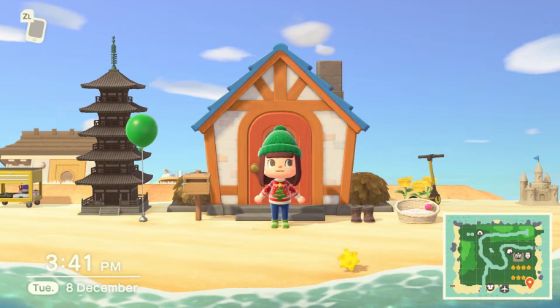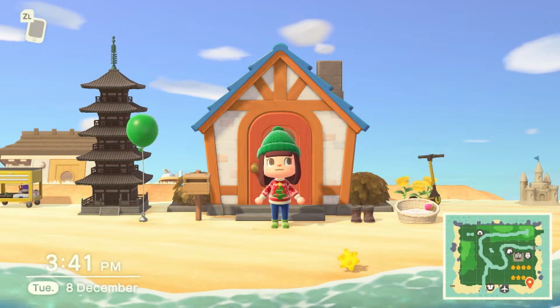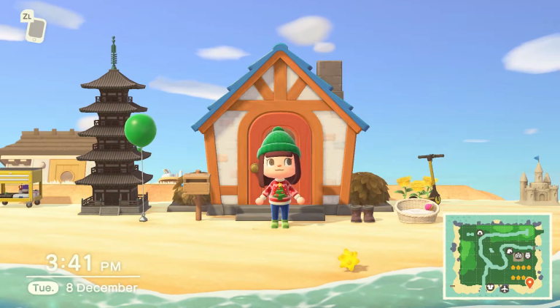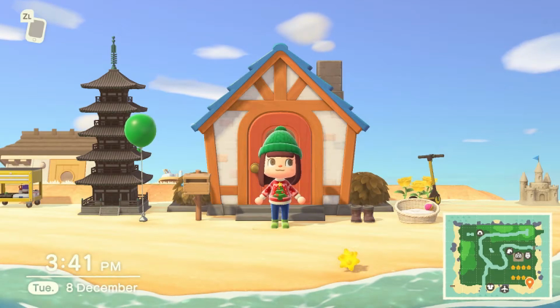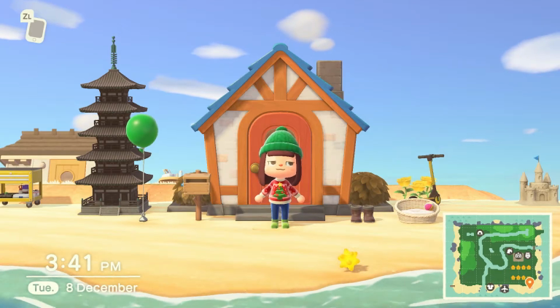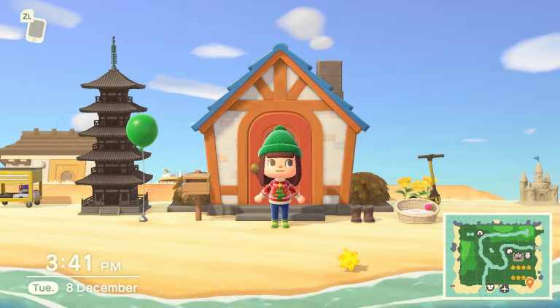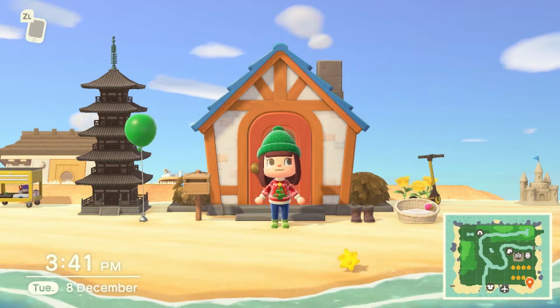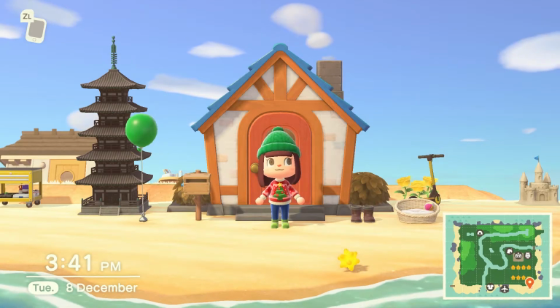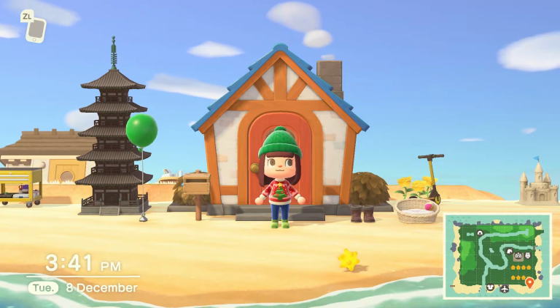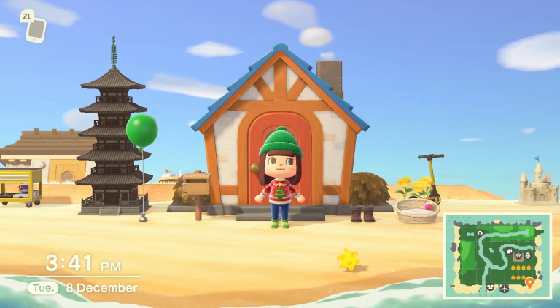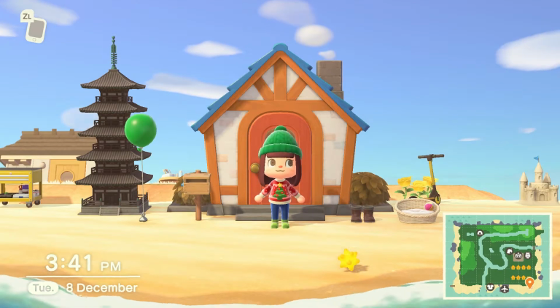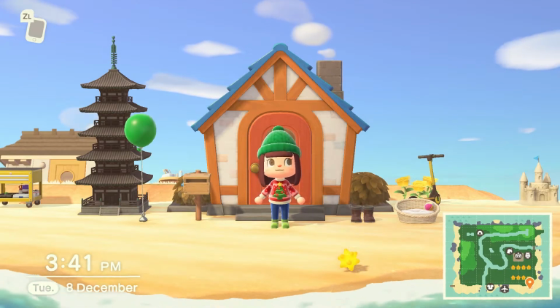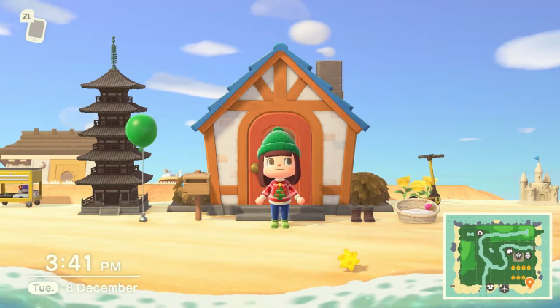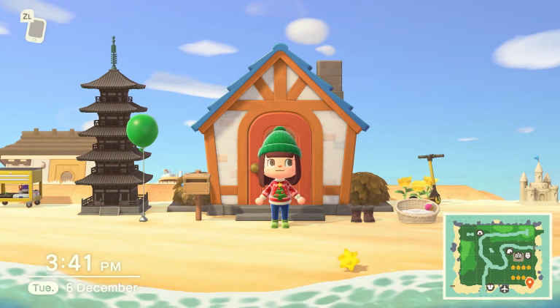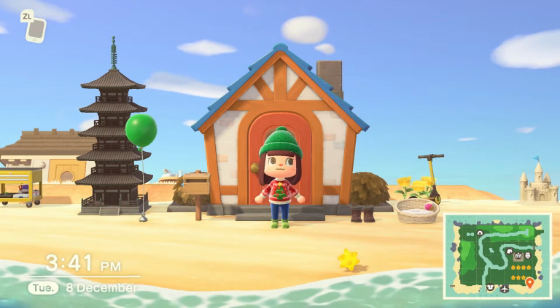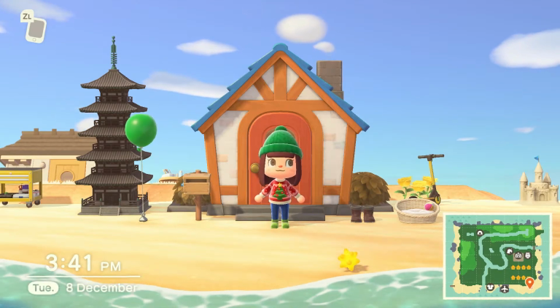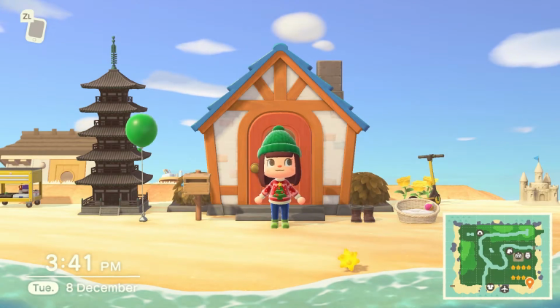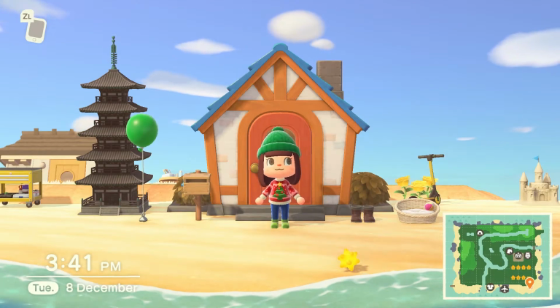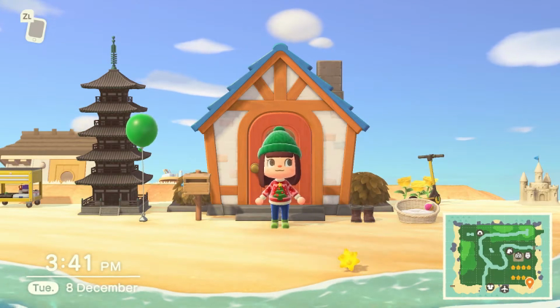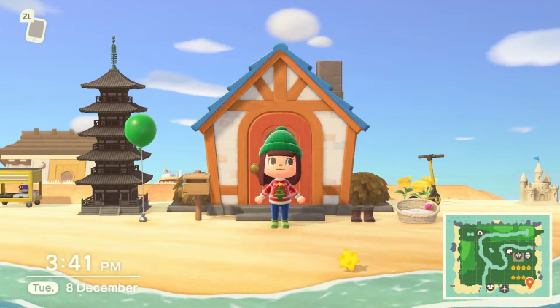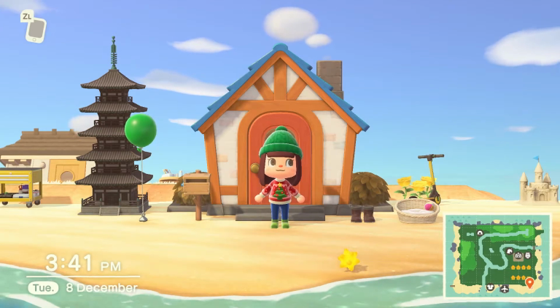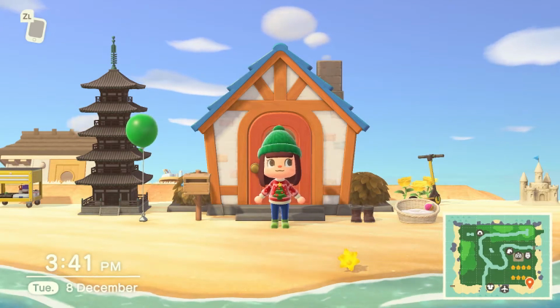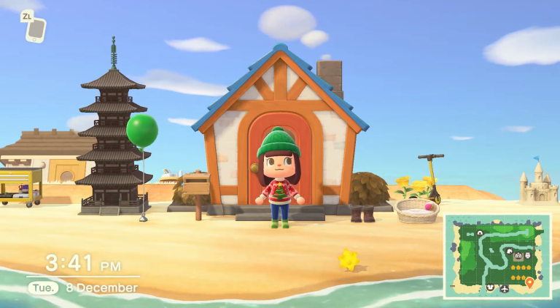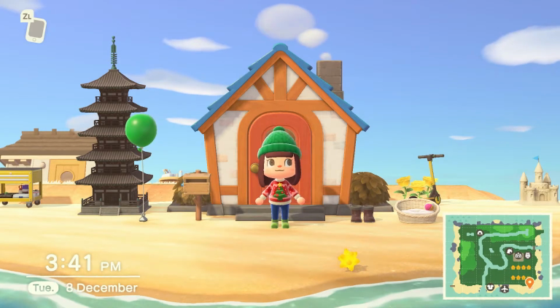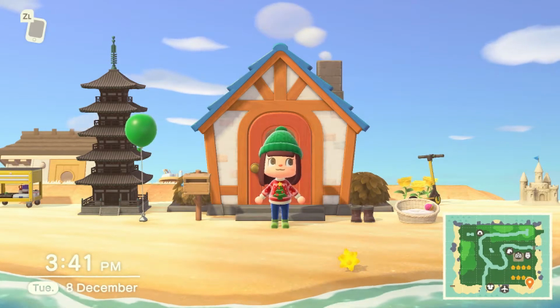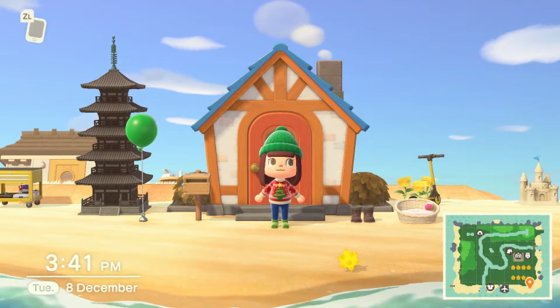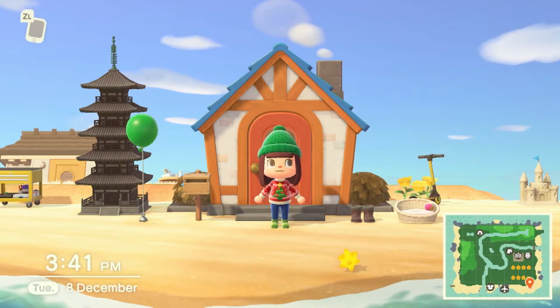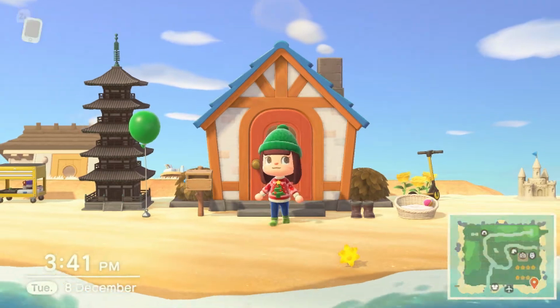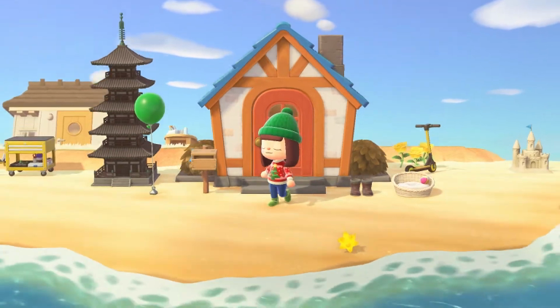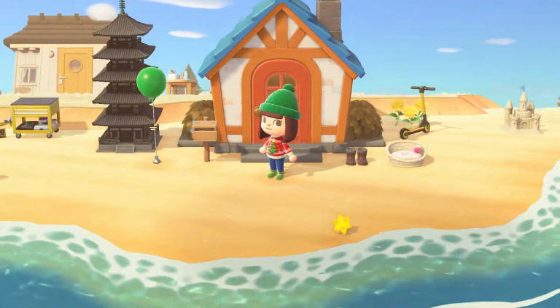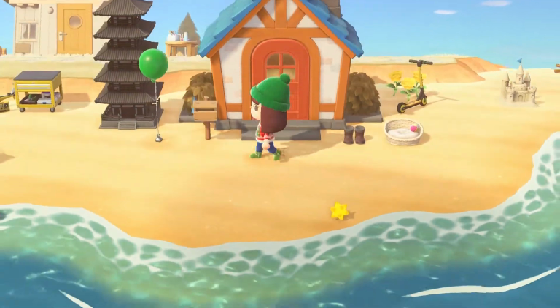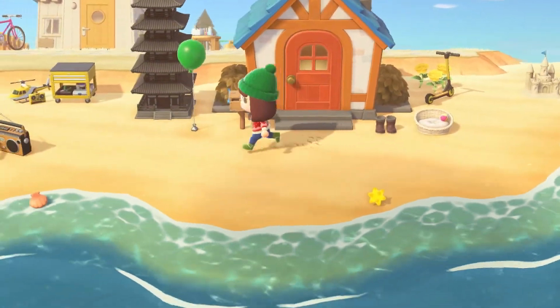Hello everyone, welcome back to another episode of Animal Crossing at Fort Whimsy. What are we doing today?